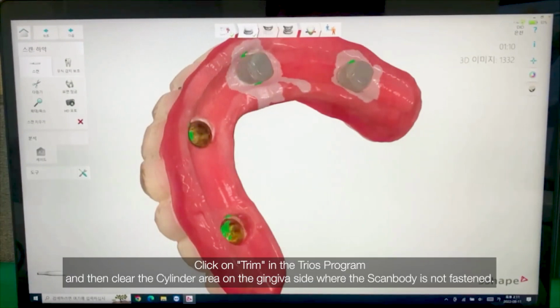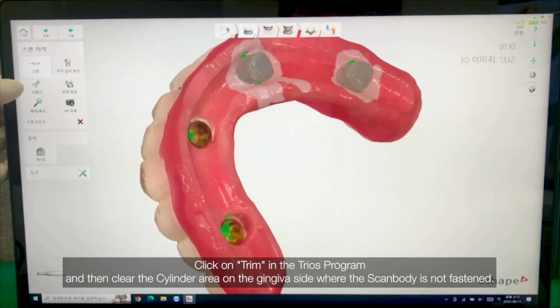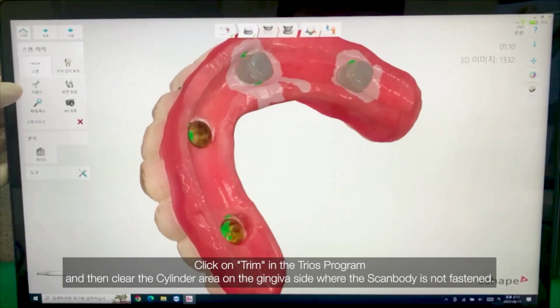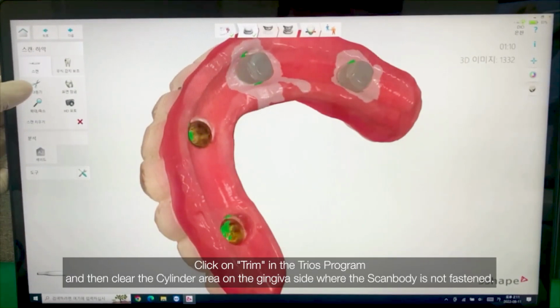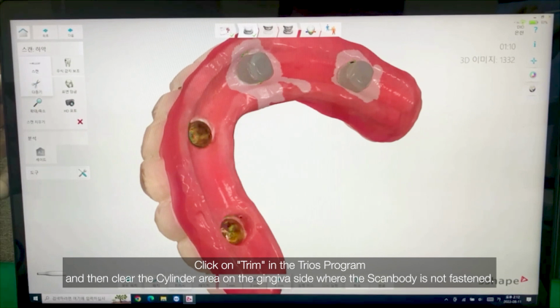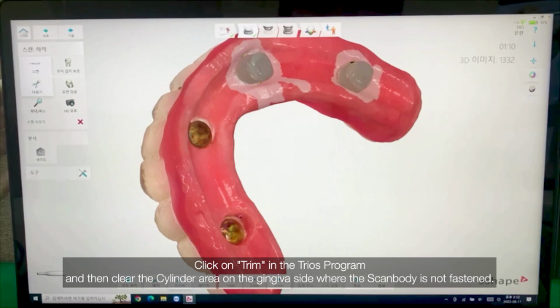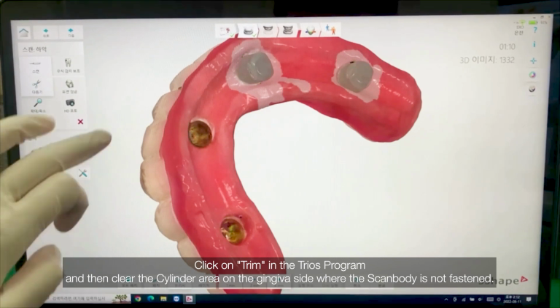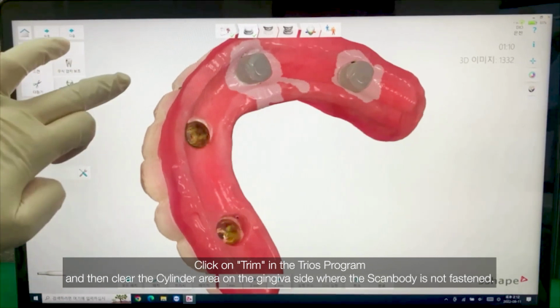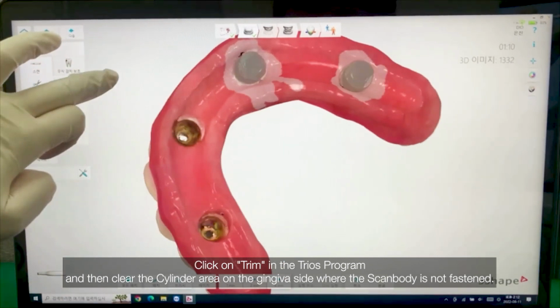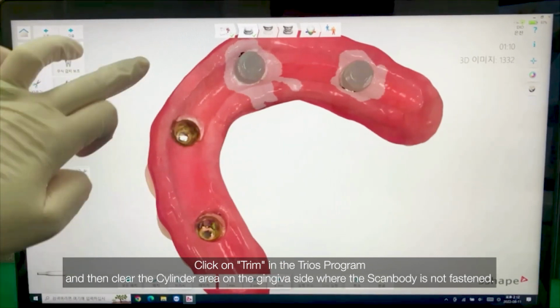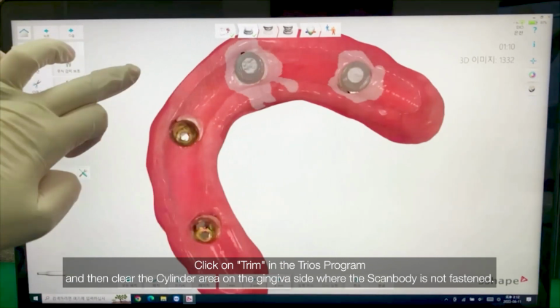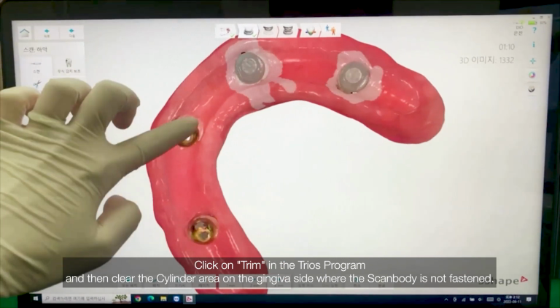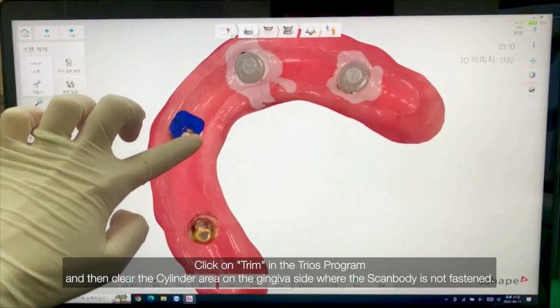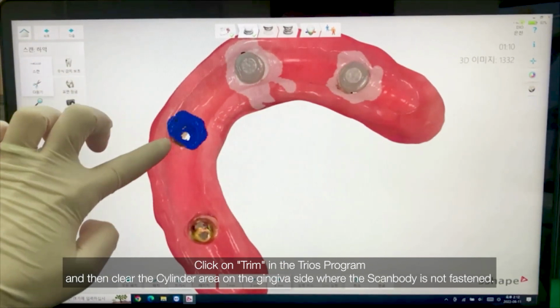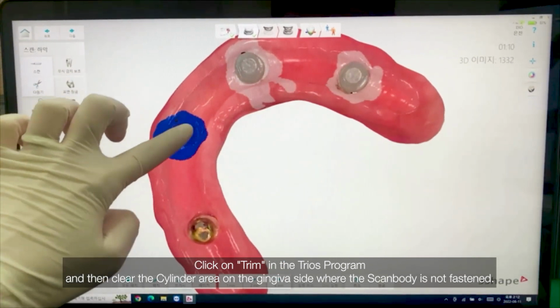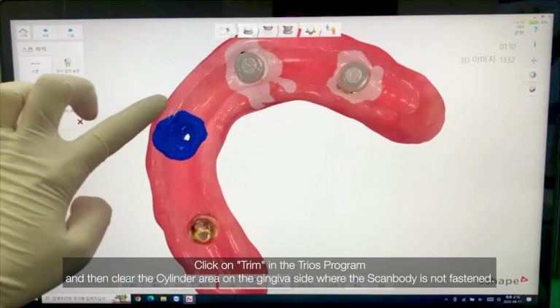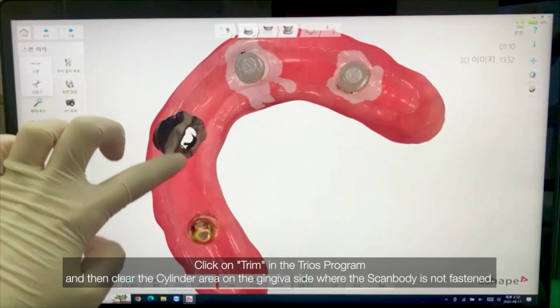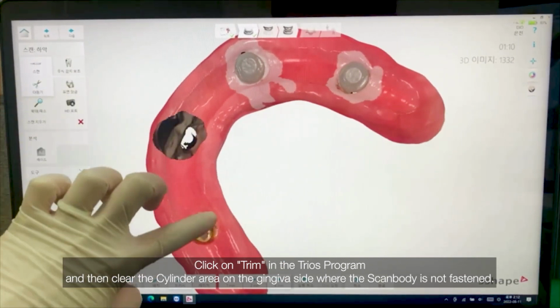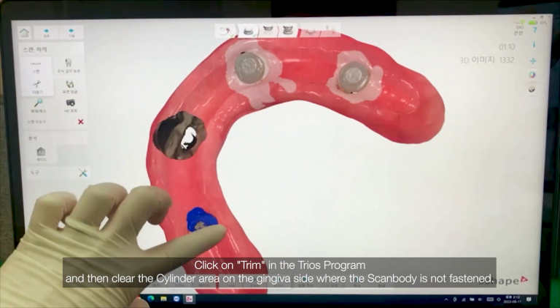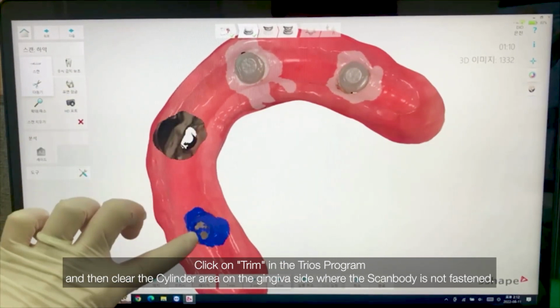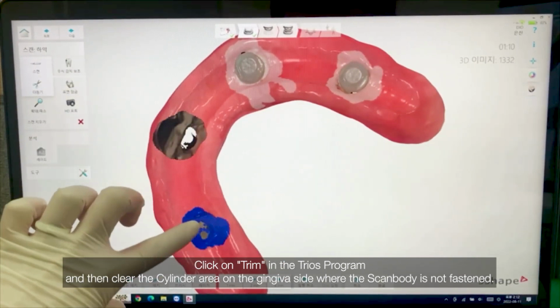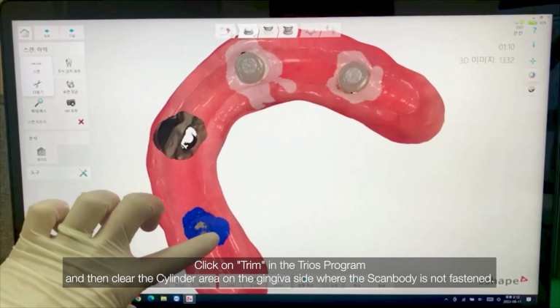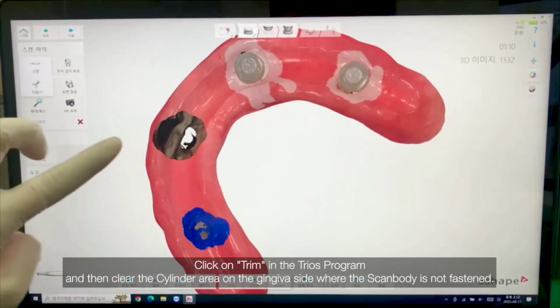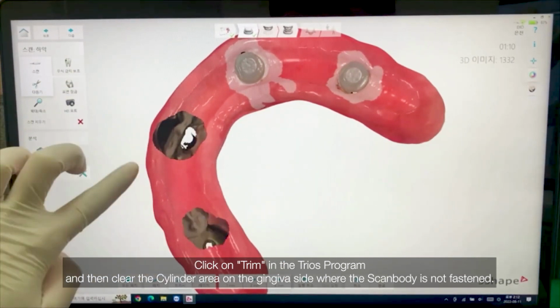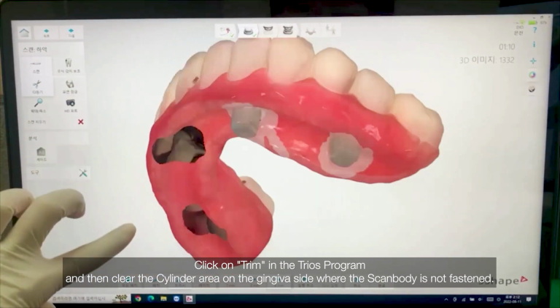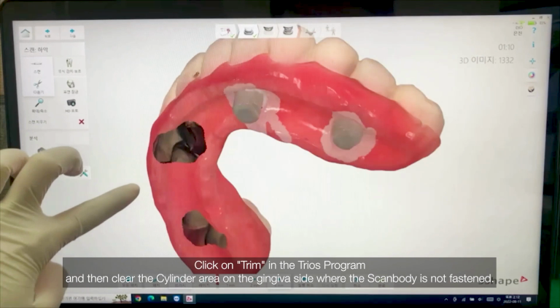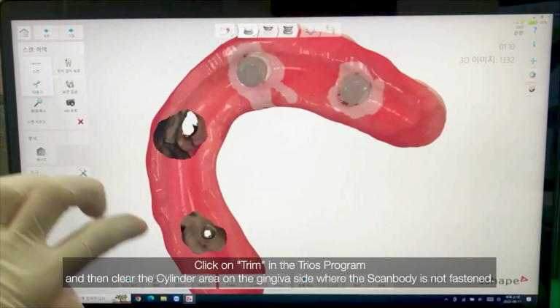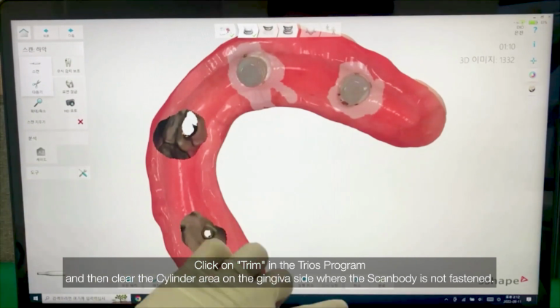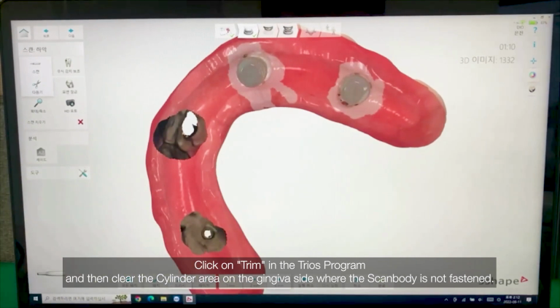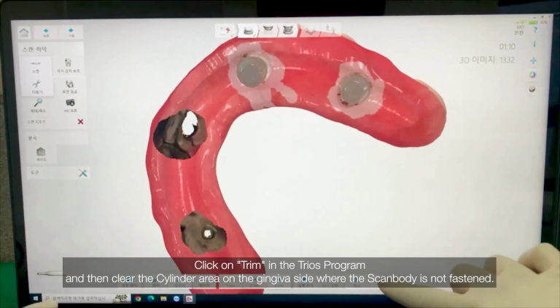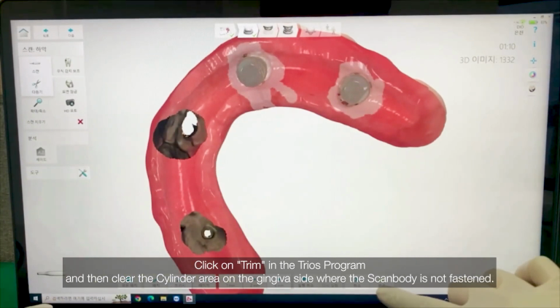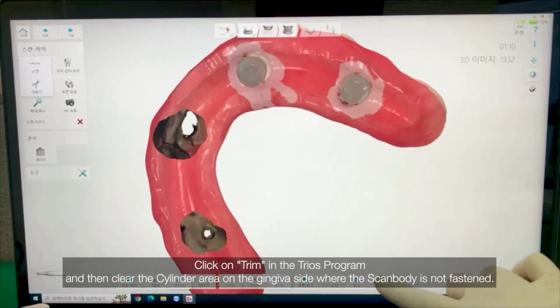Click on Trim in the TRIOS program and then clear the cylinder area on the gingiva side where the scan body is not fastened.